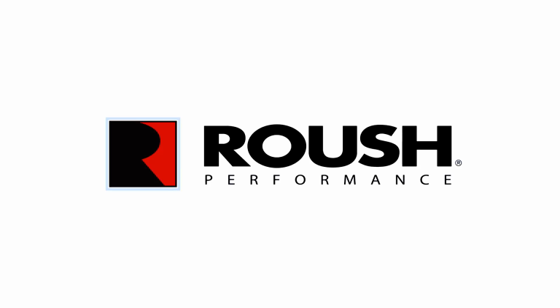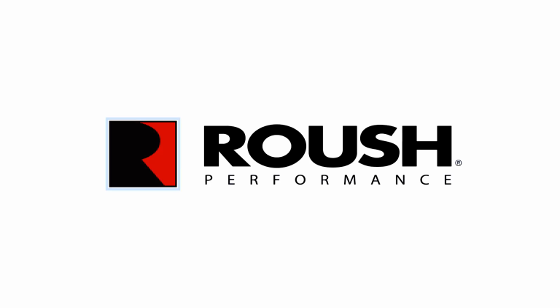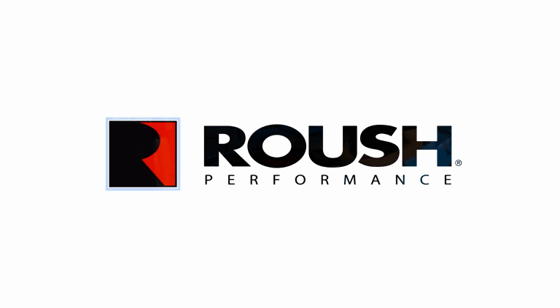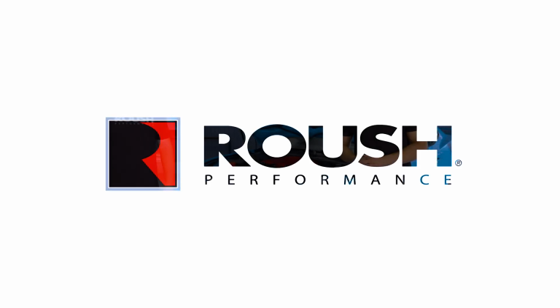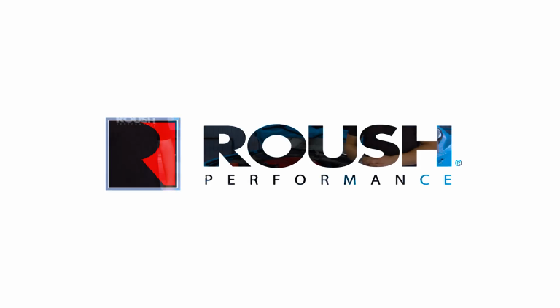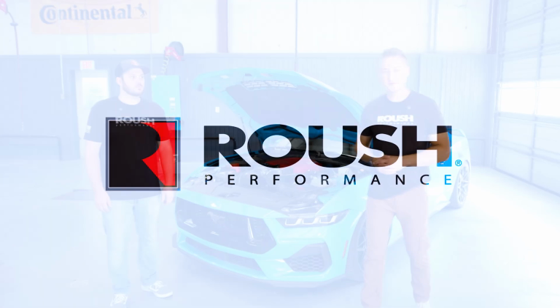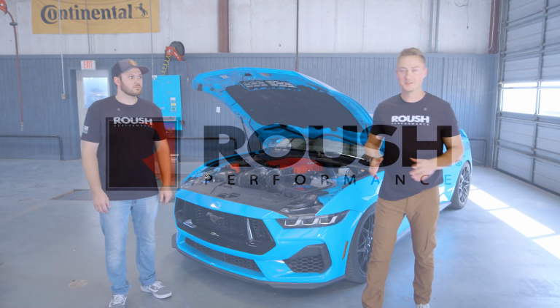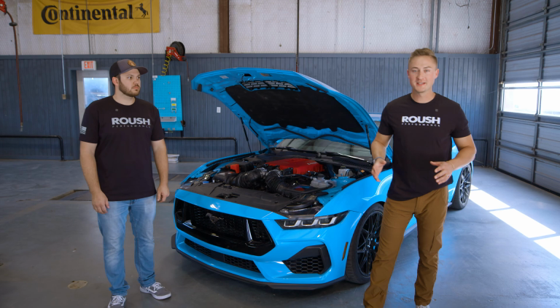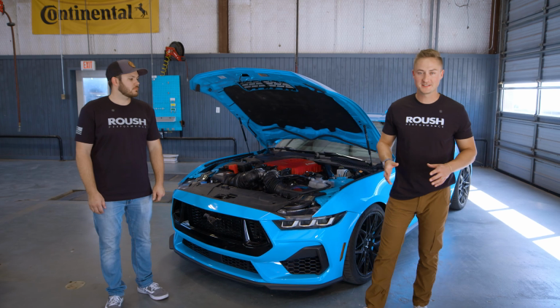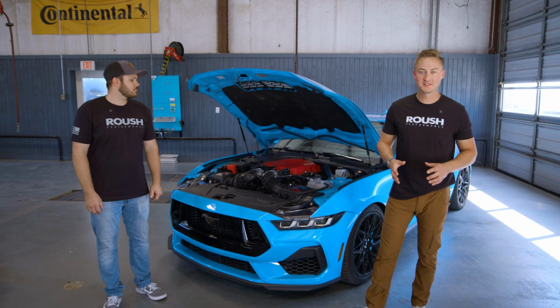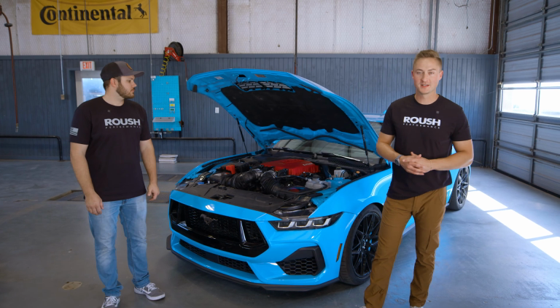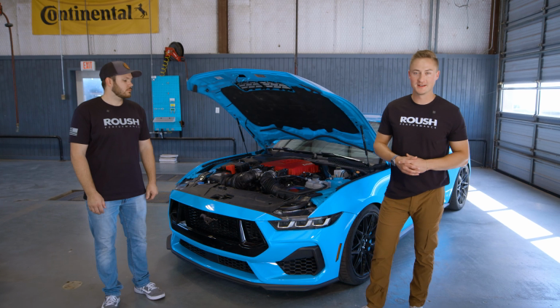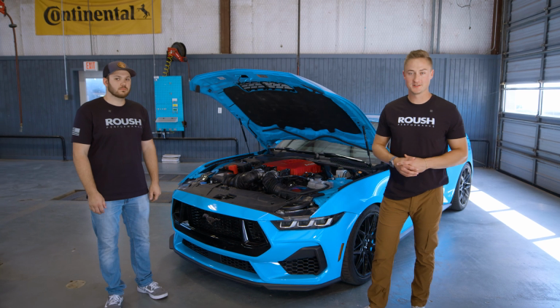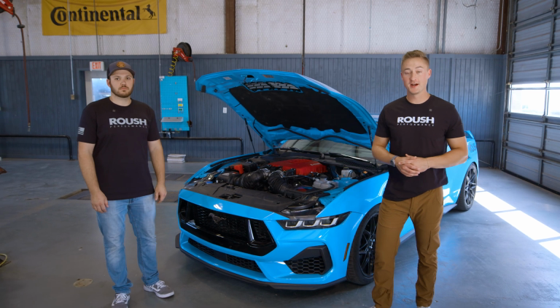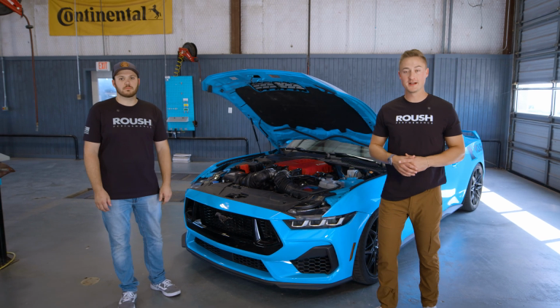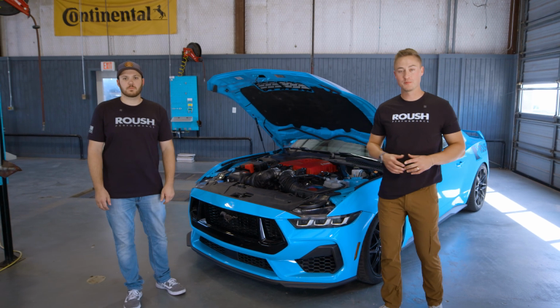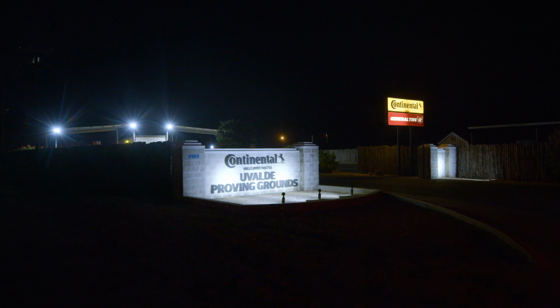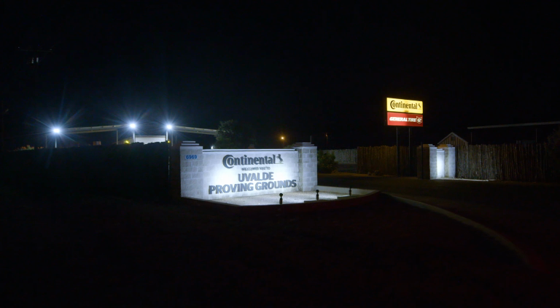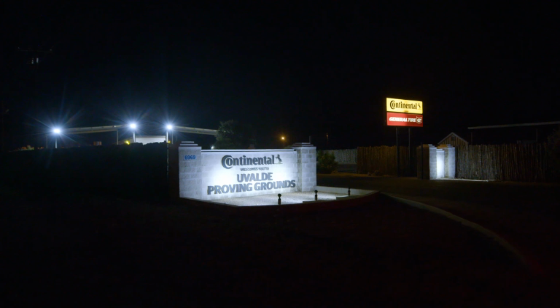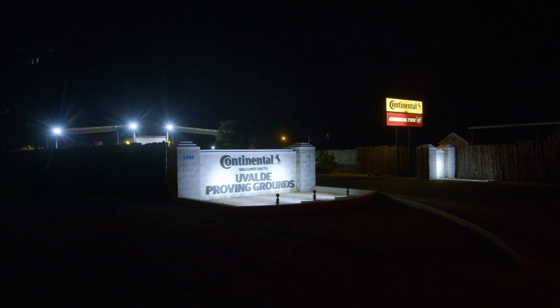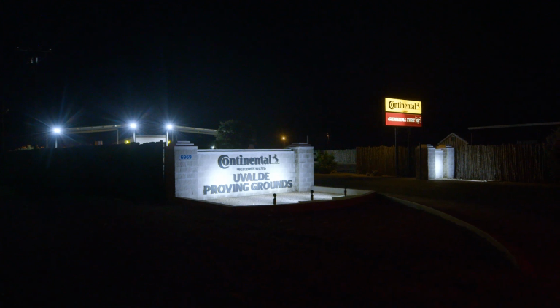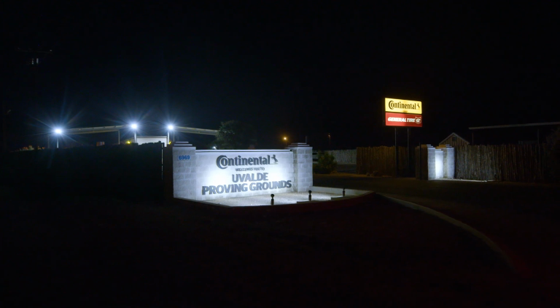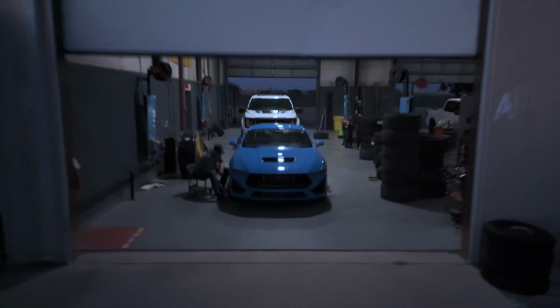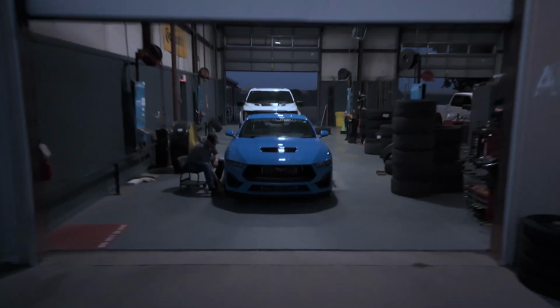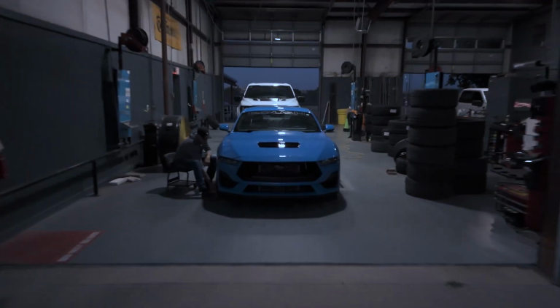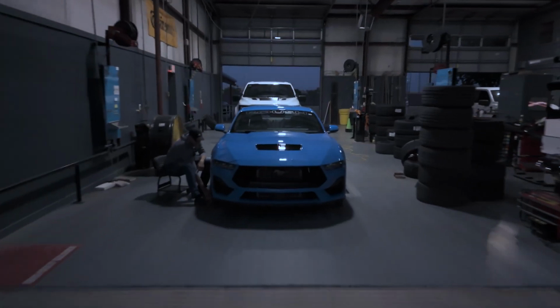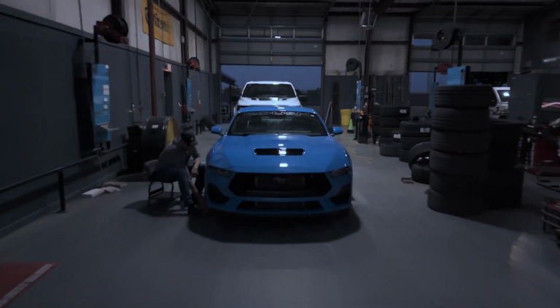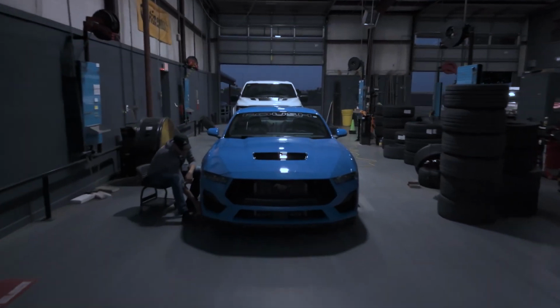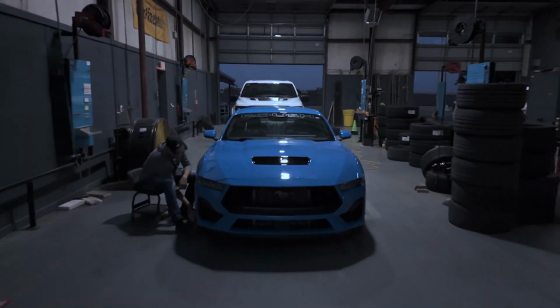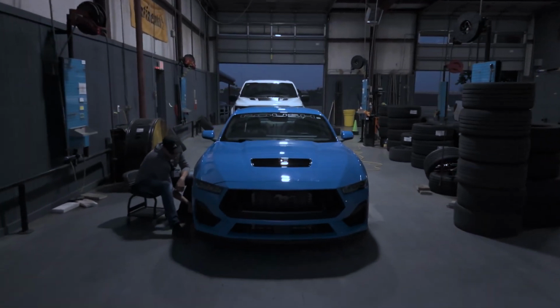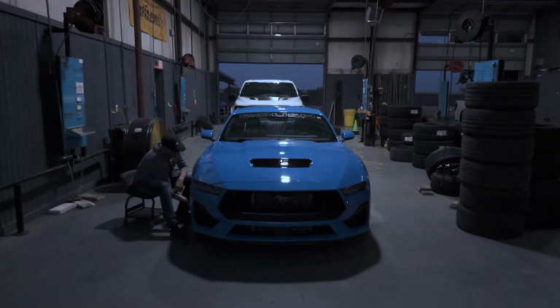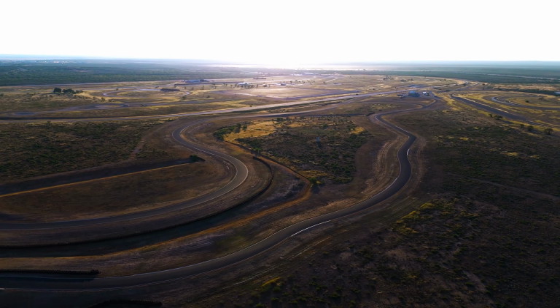Team Roush is out here in Uvalde, Texas with Continental Tire at their Proving Grounds. Awesome facility. We've had a lot of fun today testing.